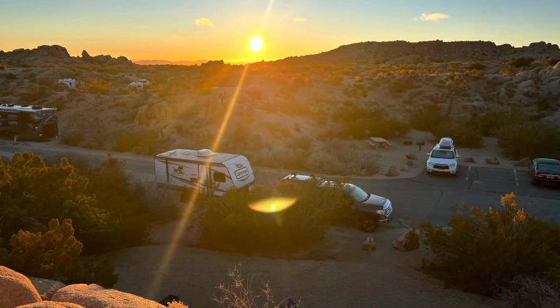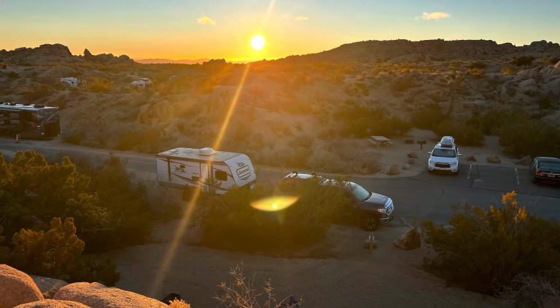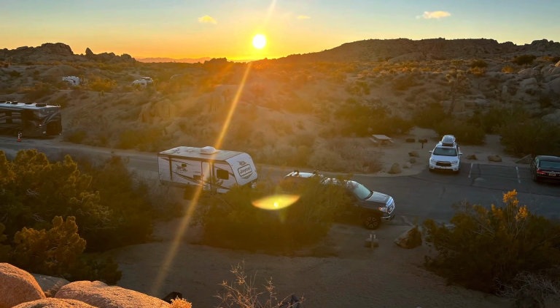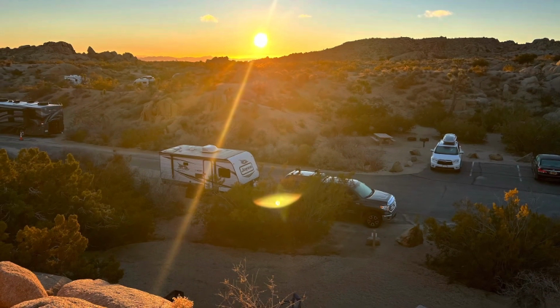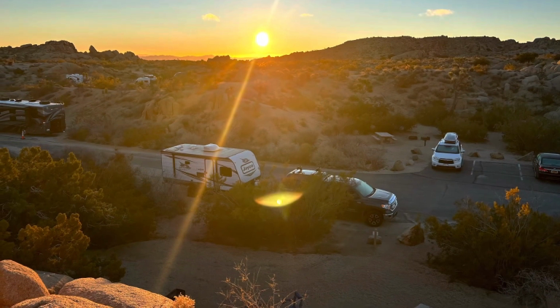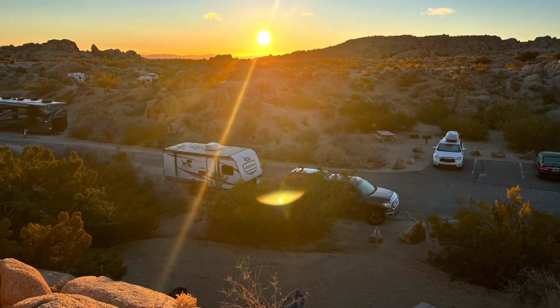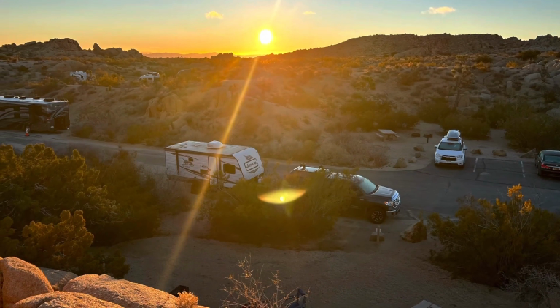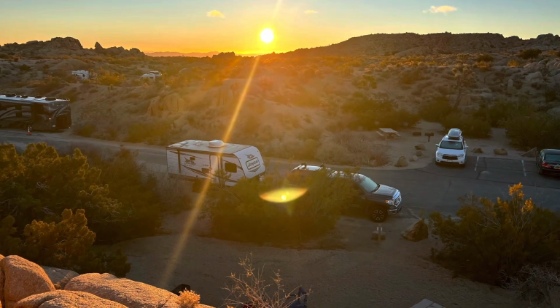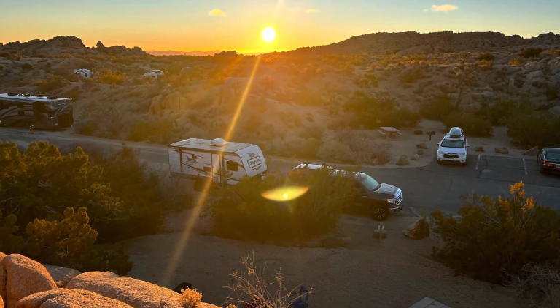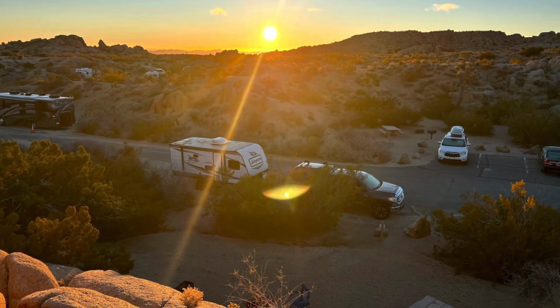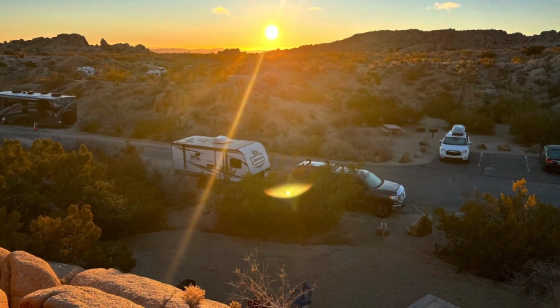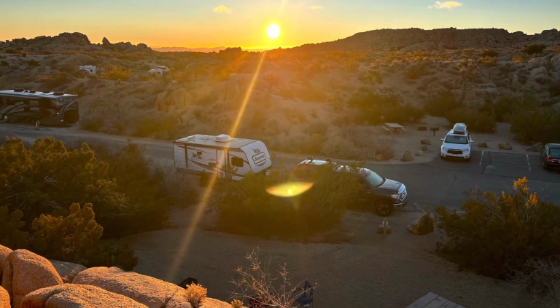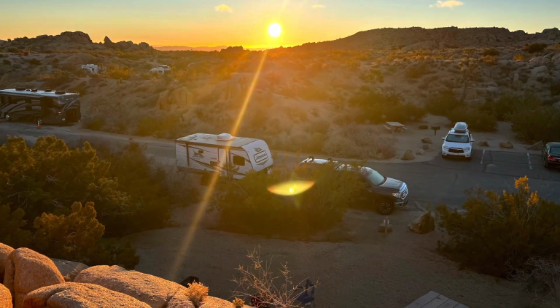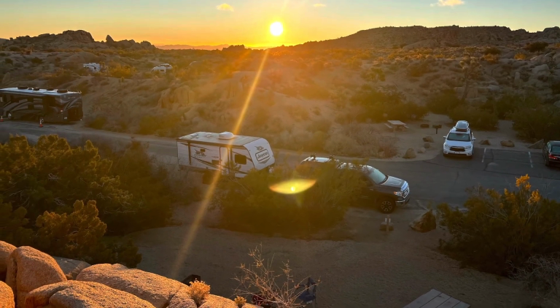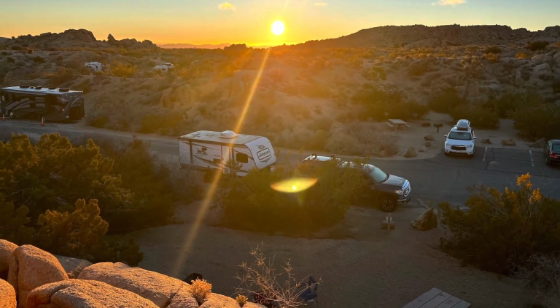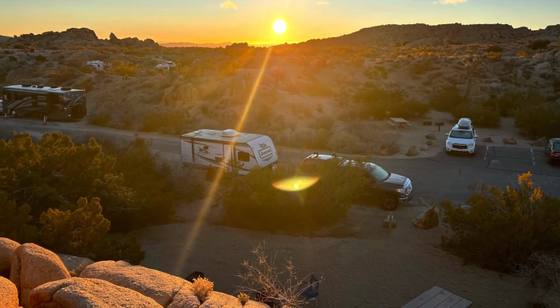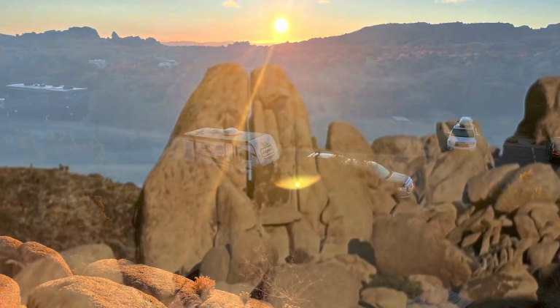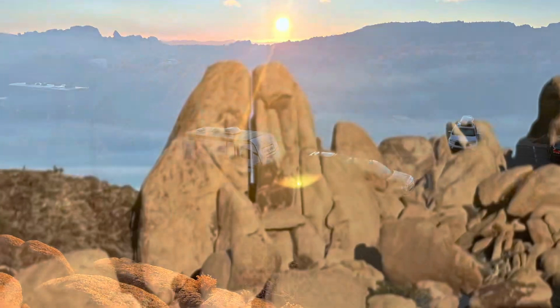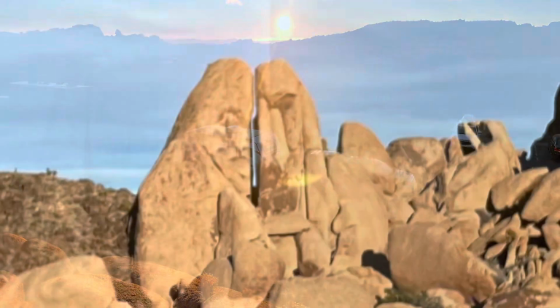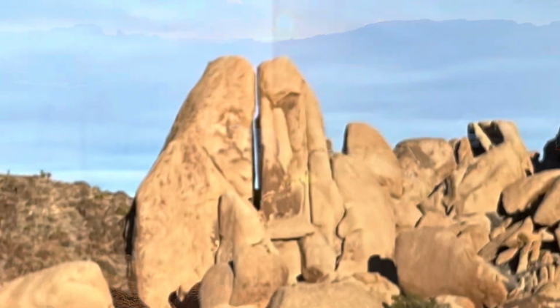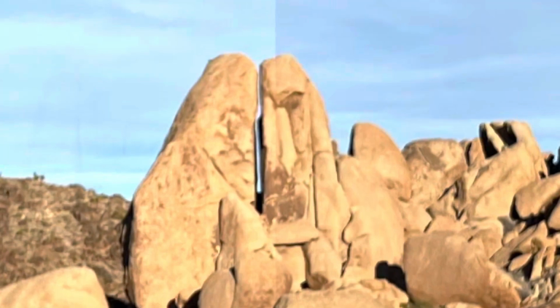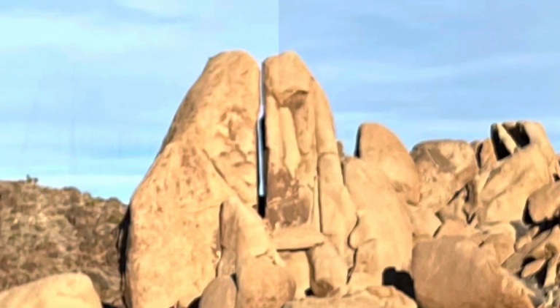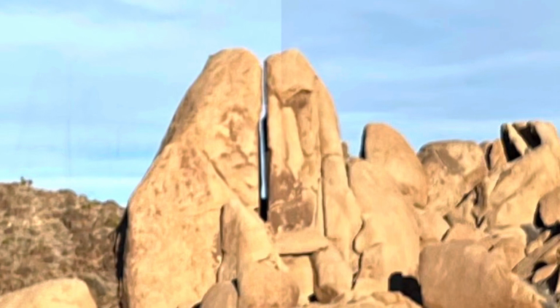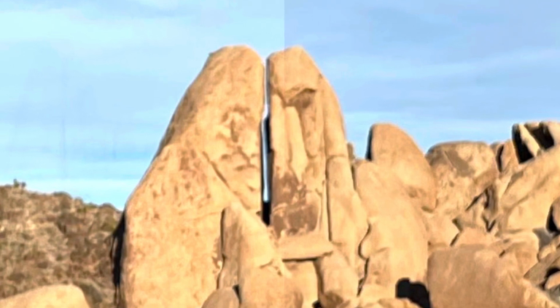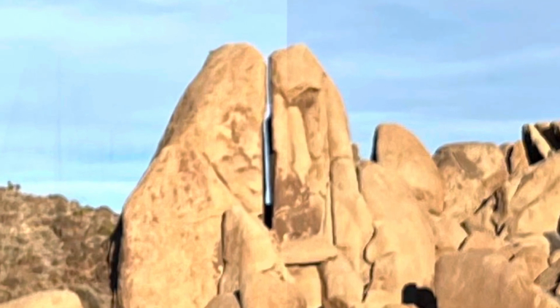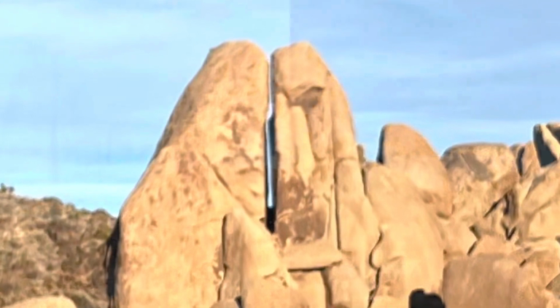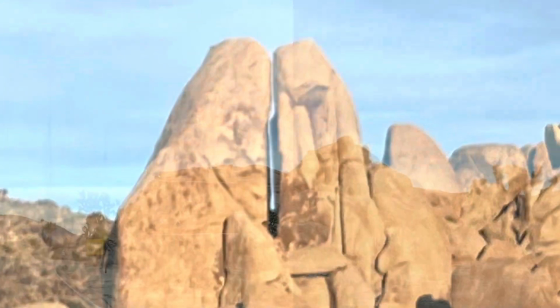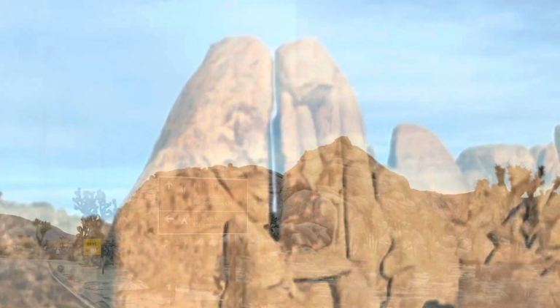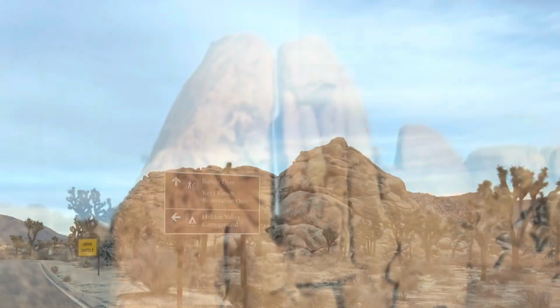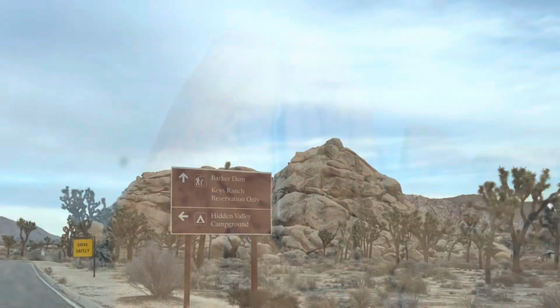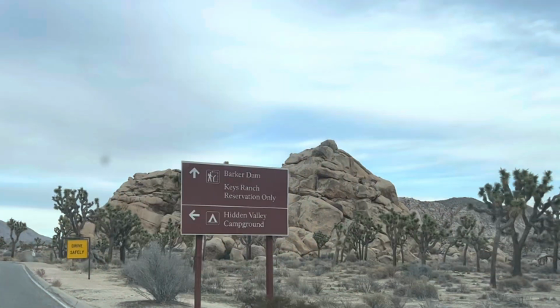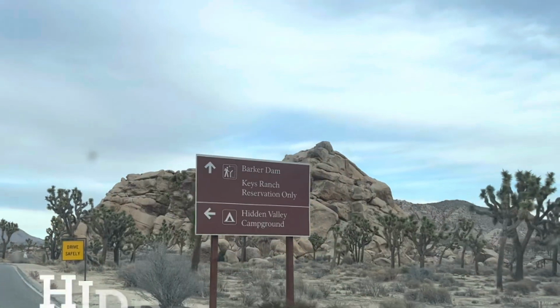Jumbo Rocks is my favorite, but it can be very hard to get reservations here. Let's check out the other five campgrounds and see what they look like.